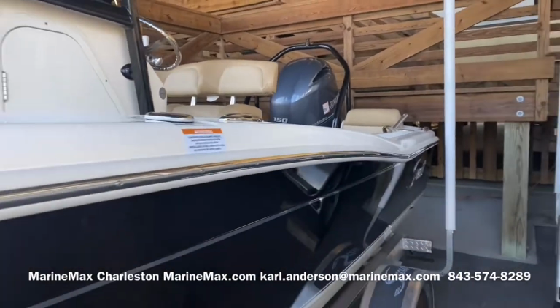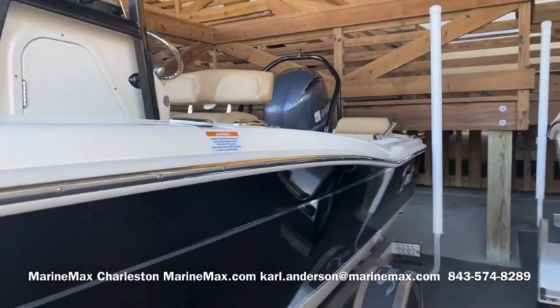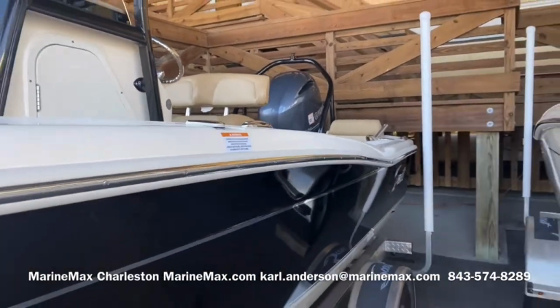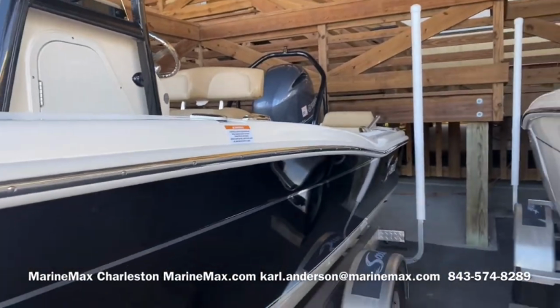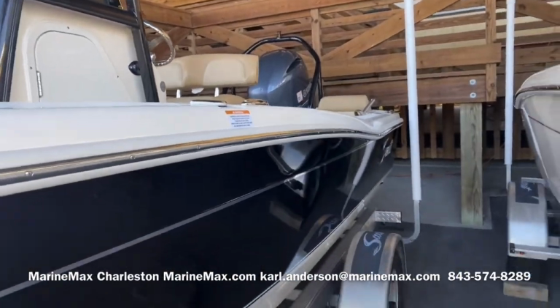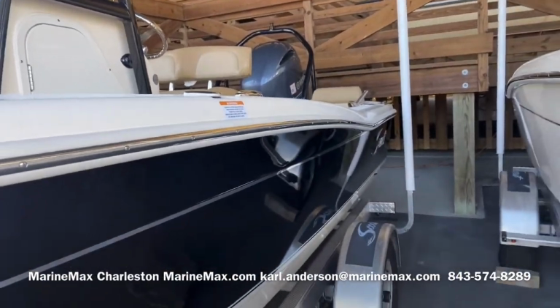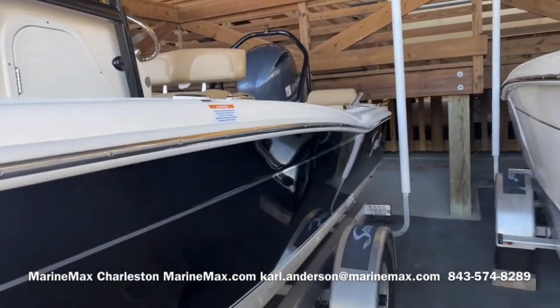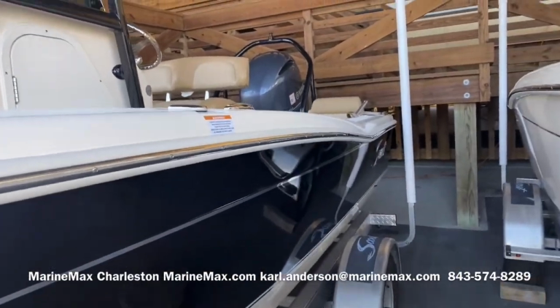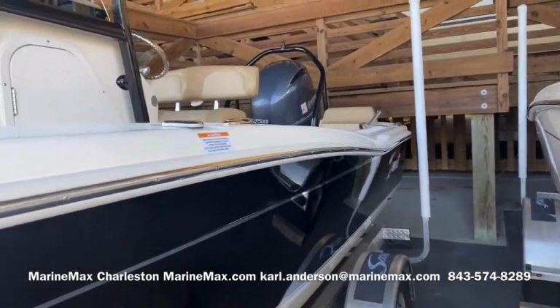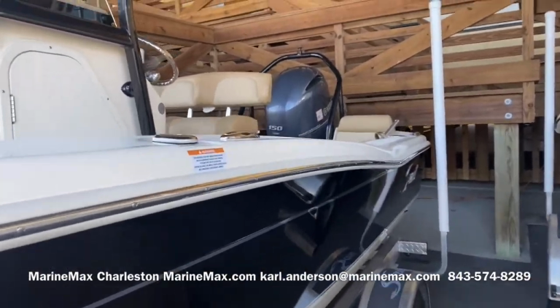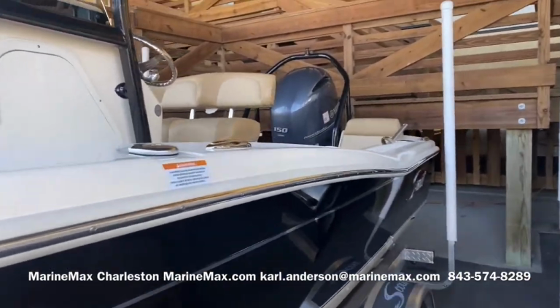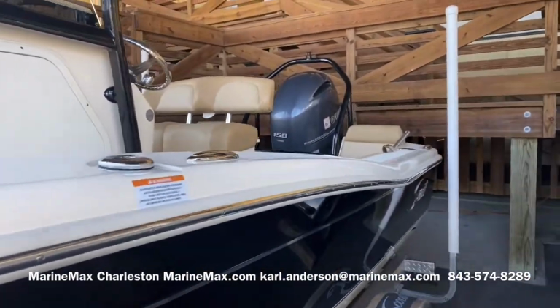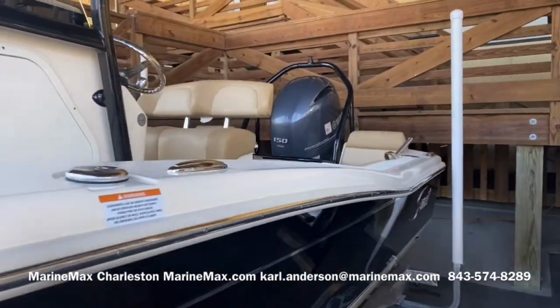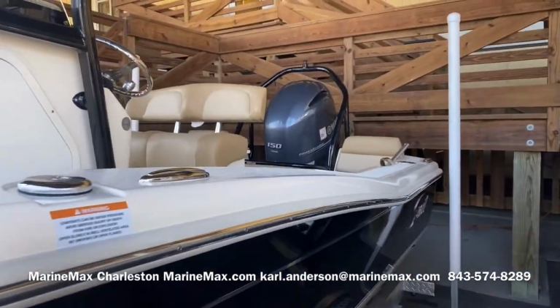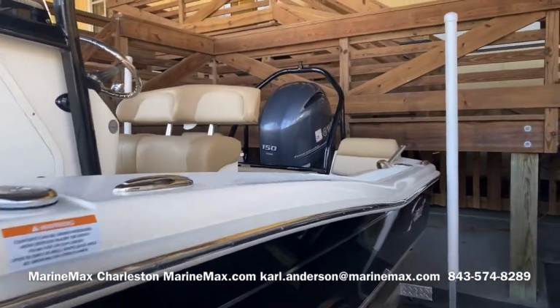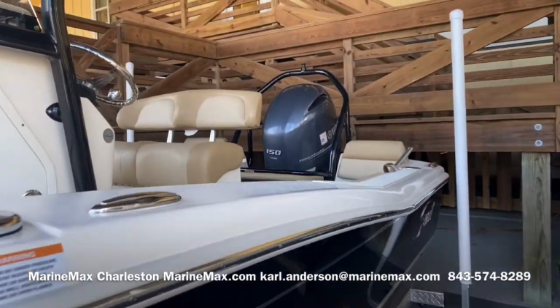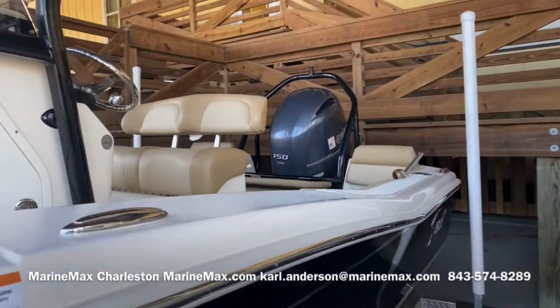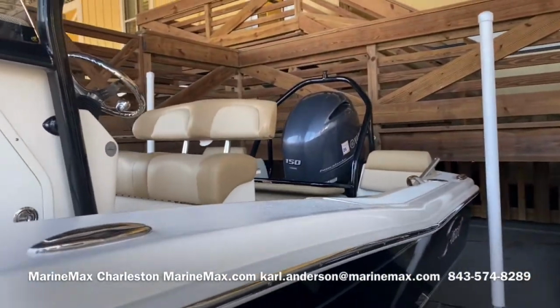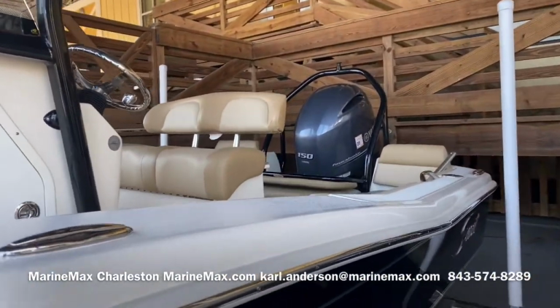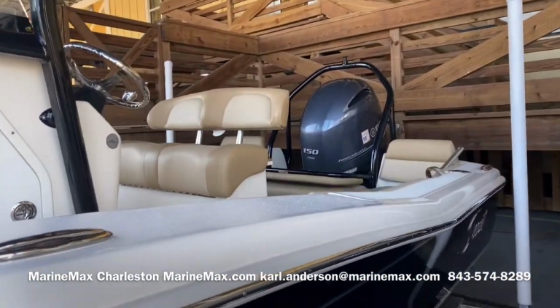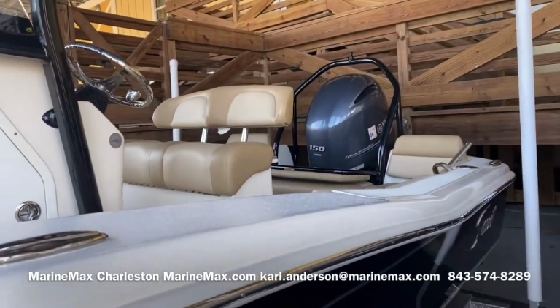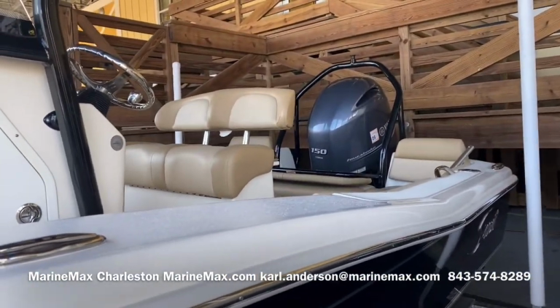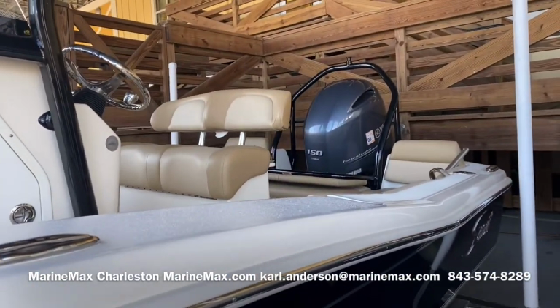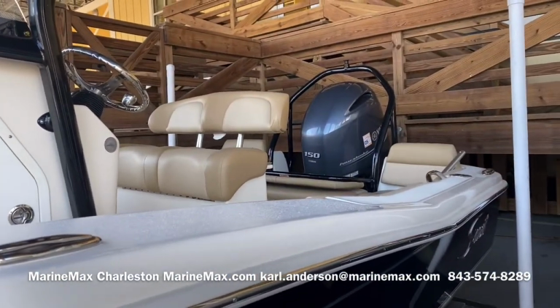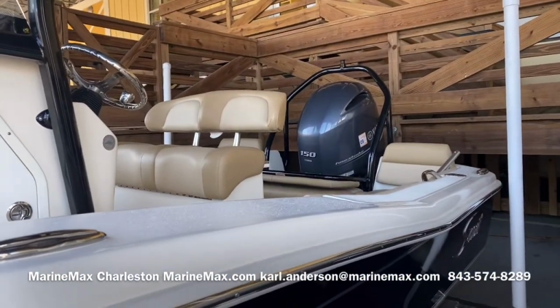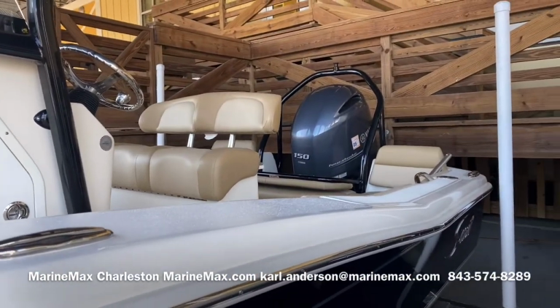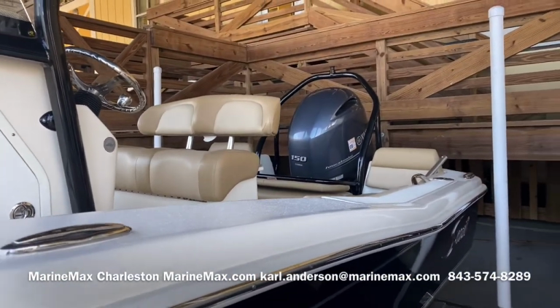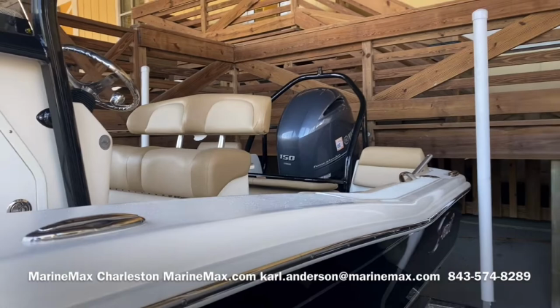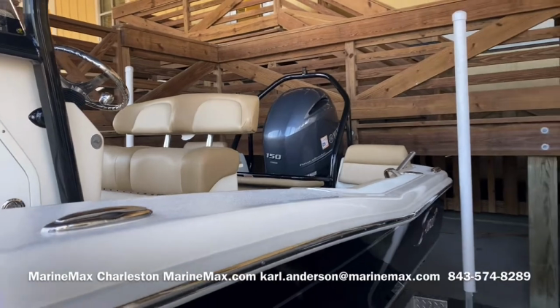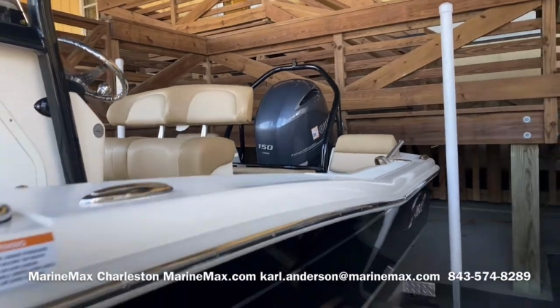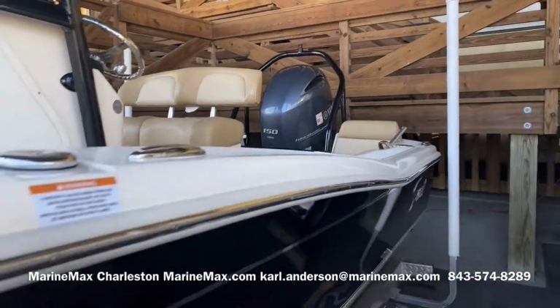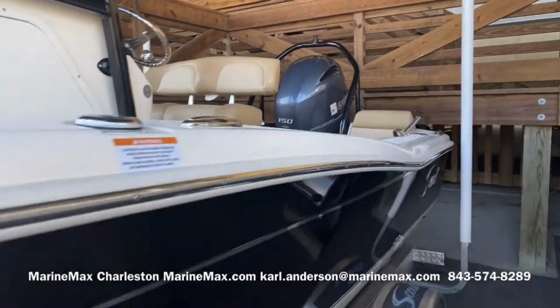The boat is powered with a Yamaha 150 XCA — that's the digital throttle and shift motor.